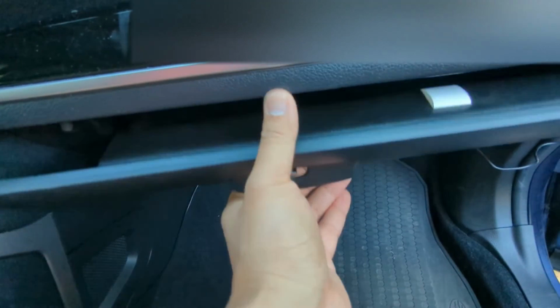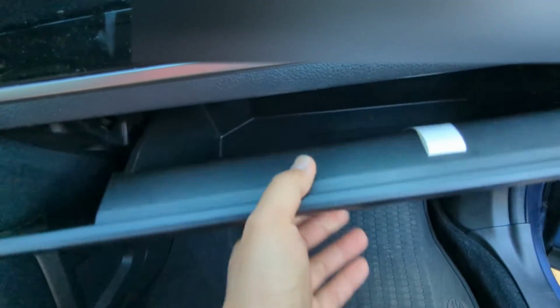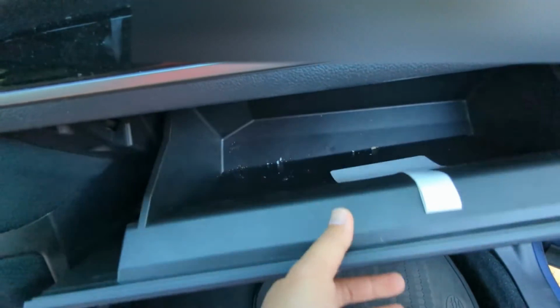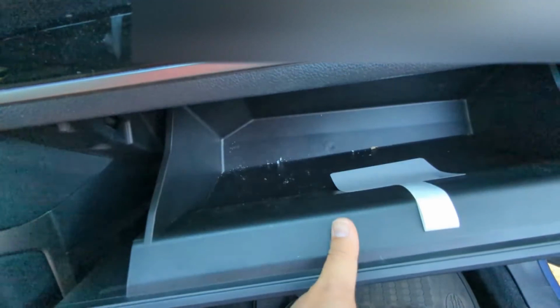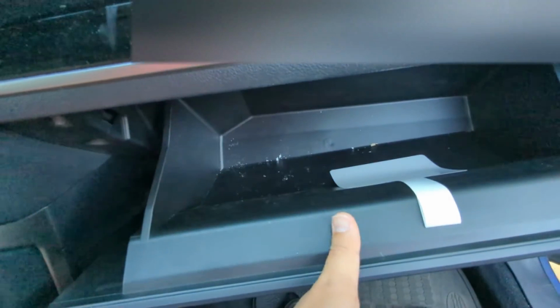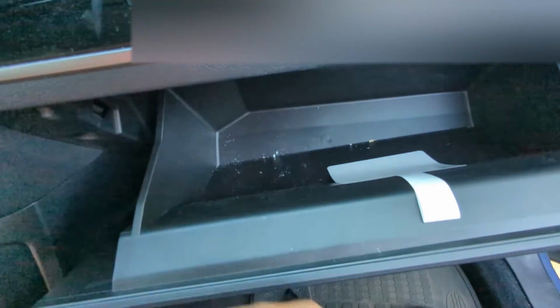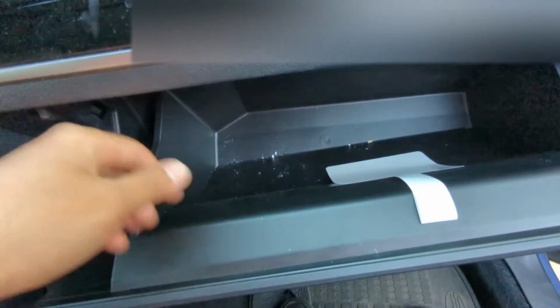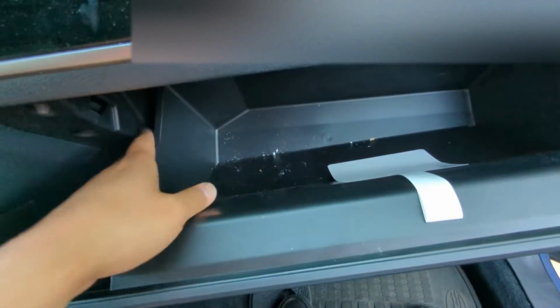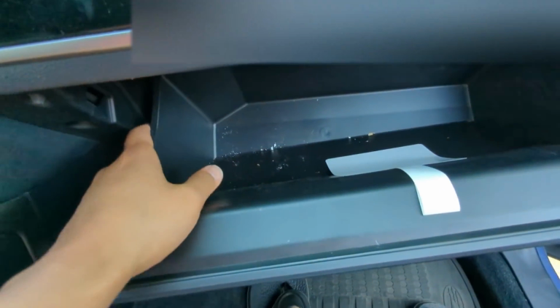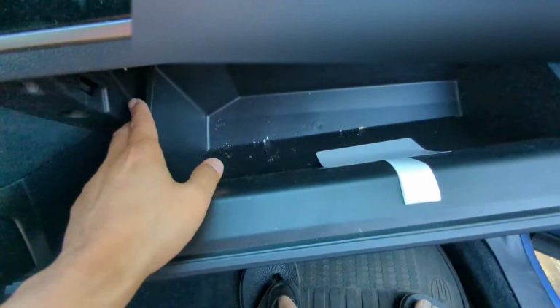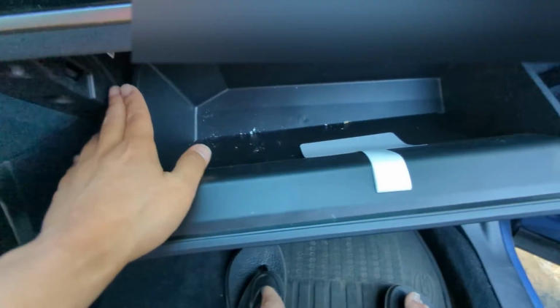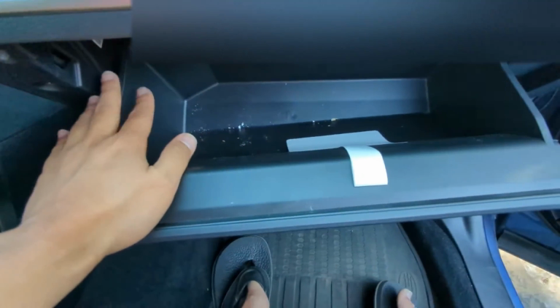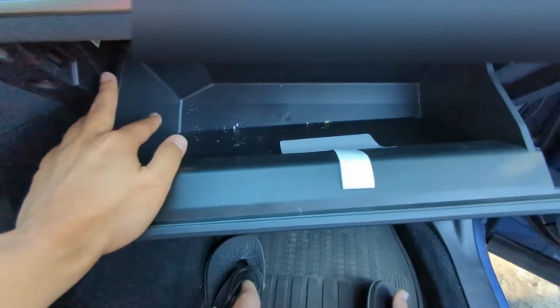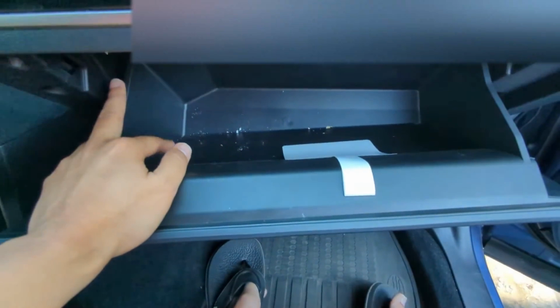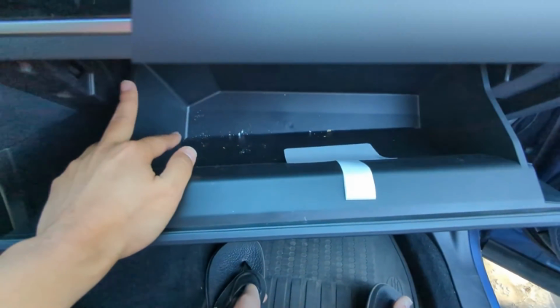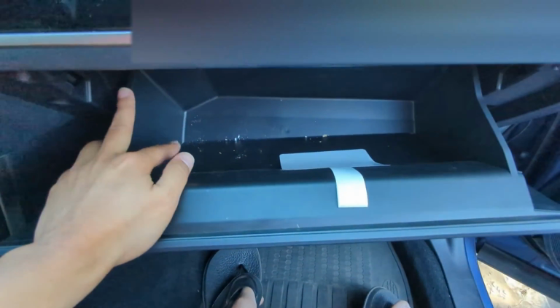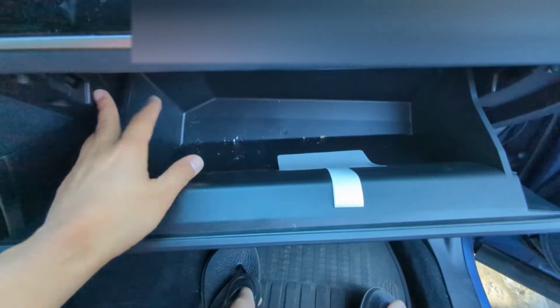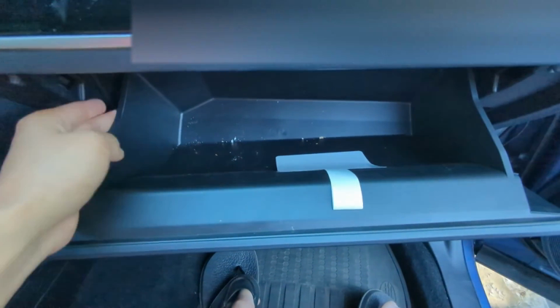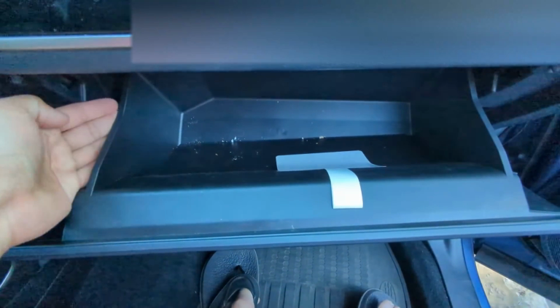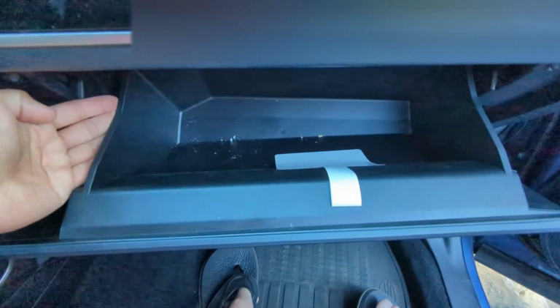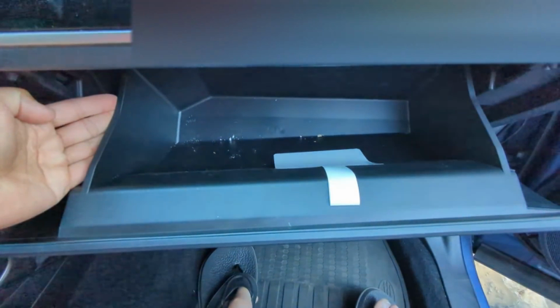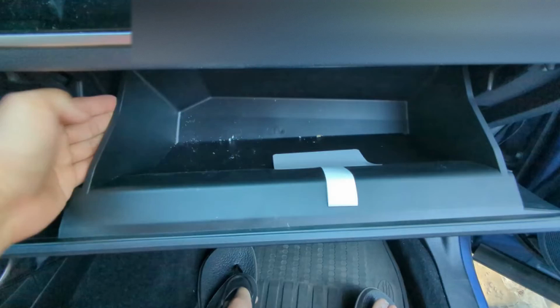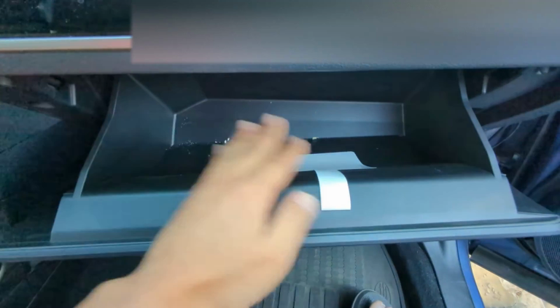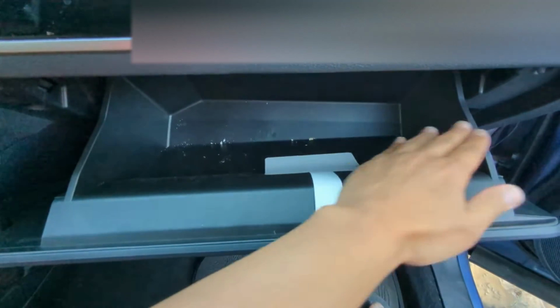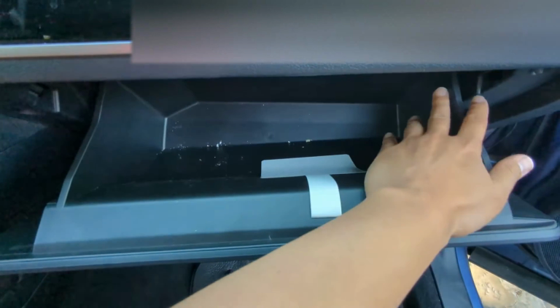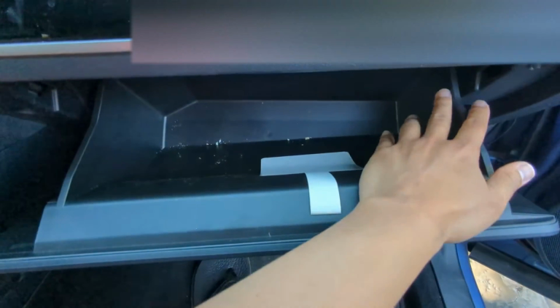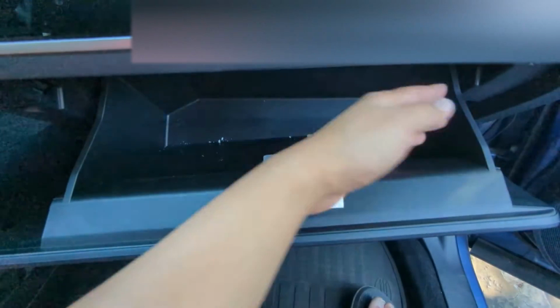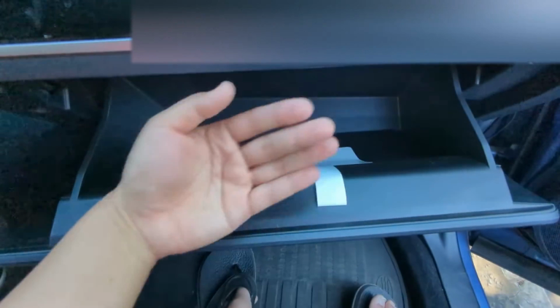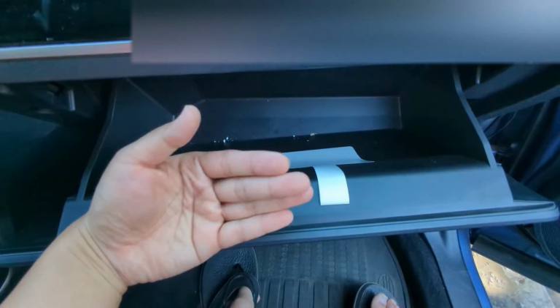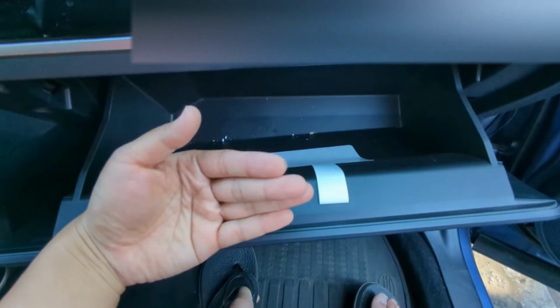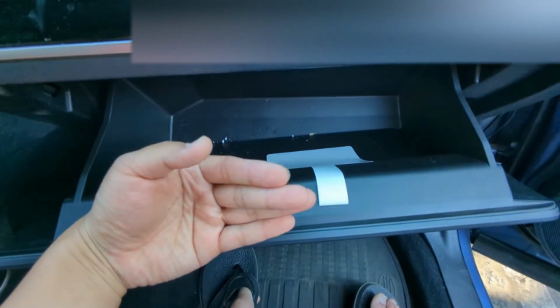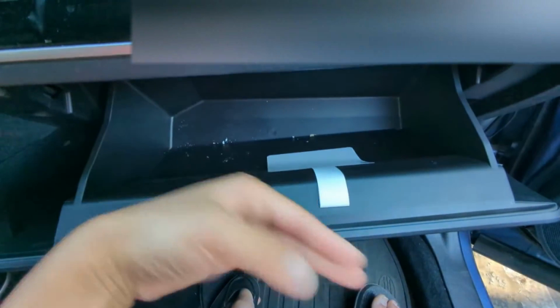Open it up, and then what we're going to do is squeeze this side and that side, and then it's going to come out.